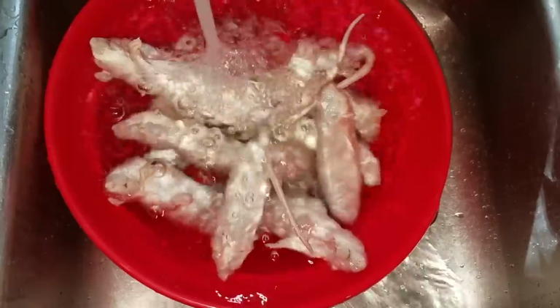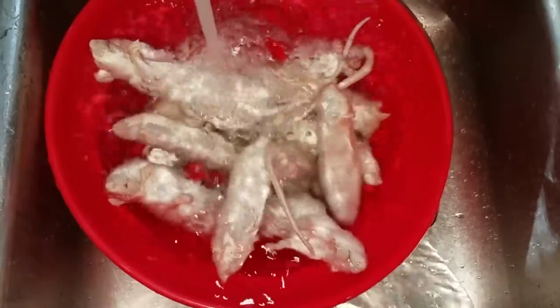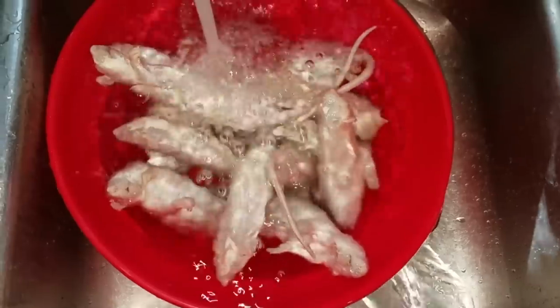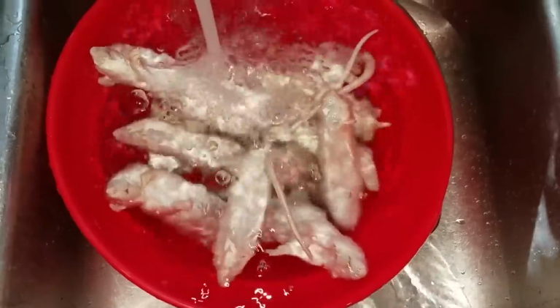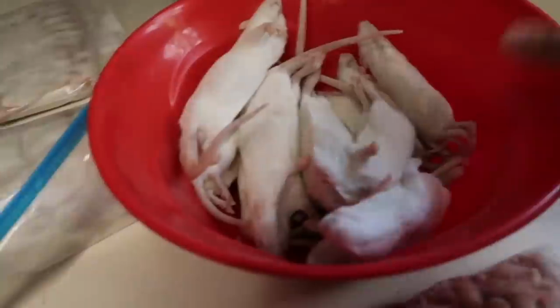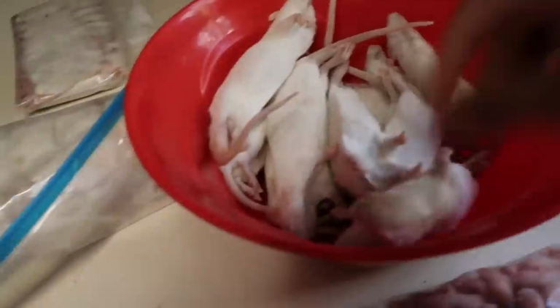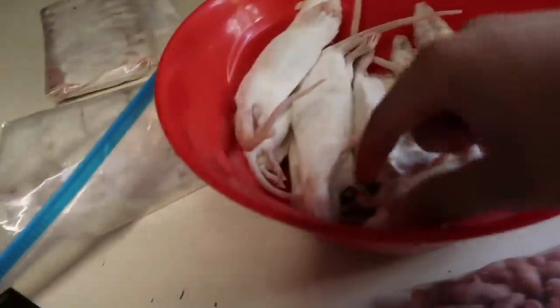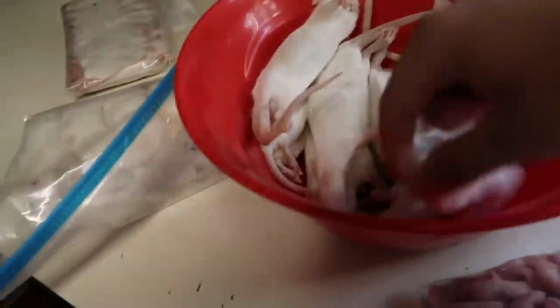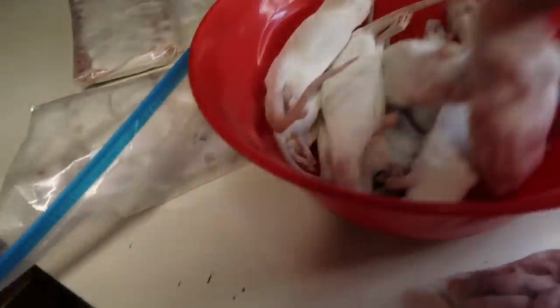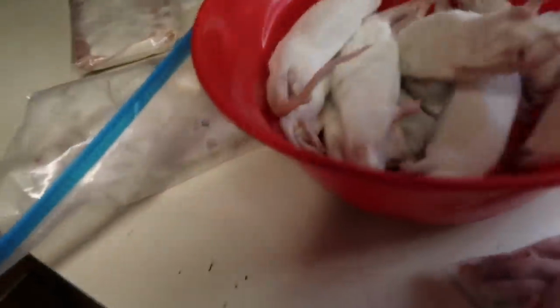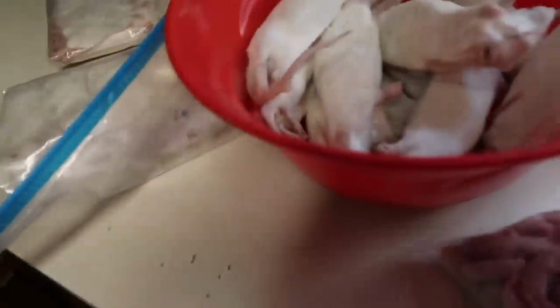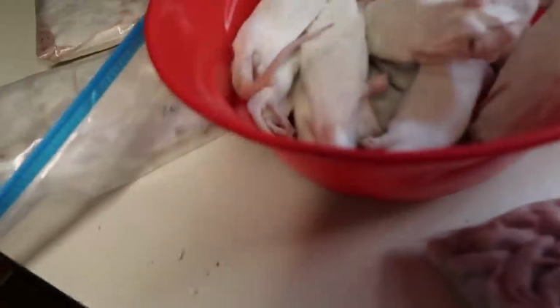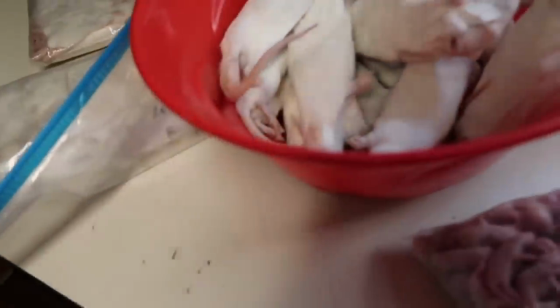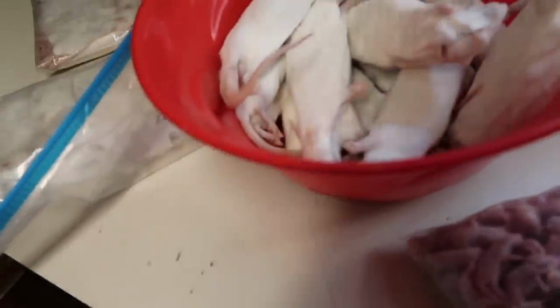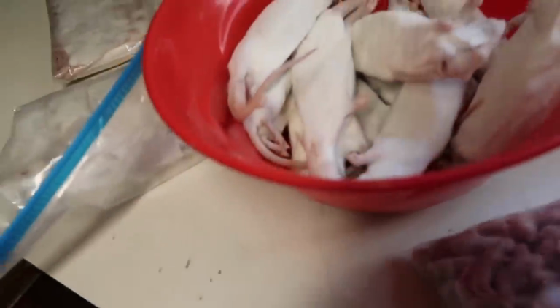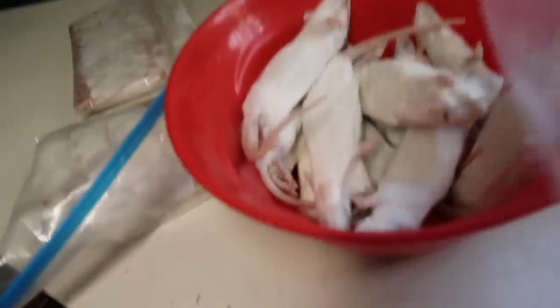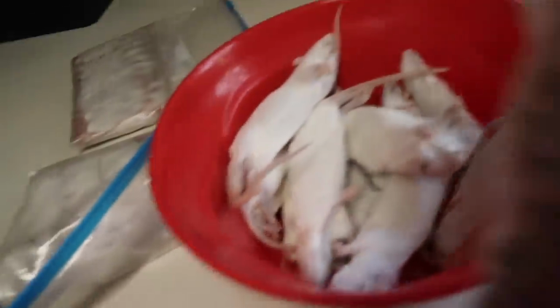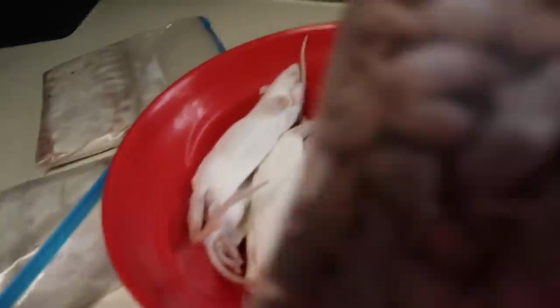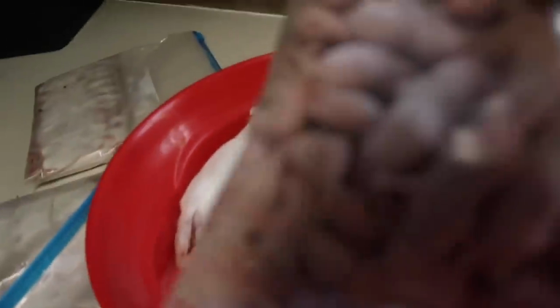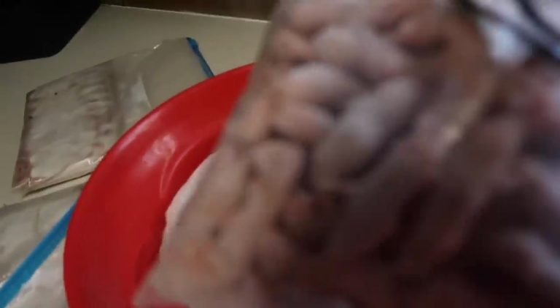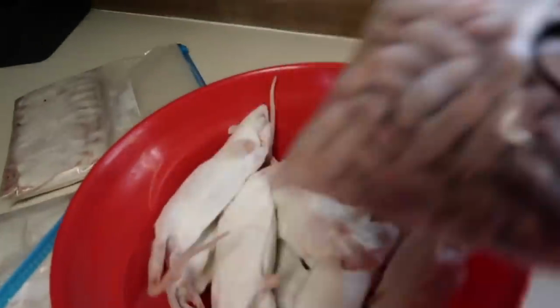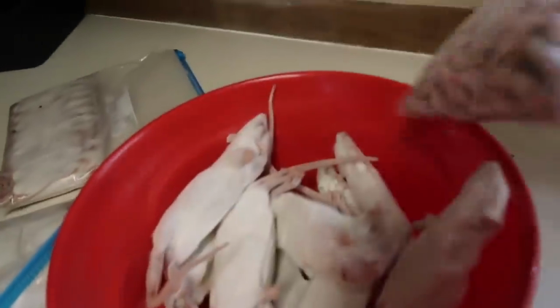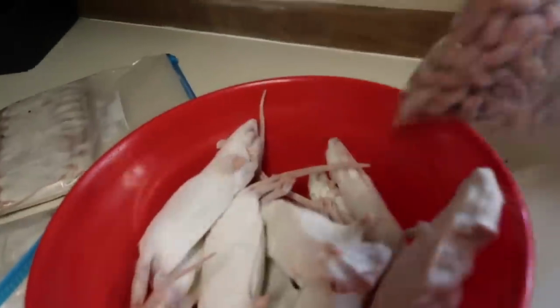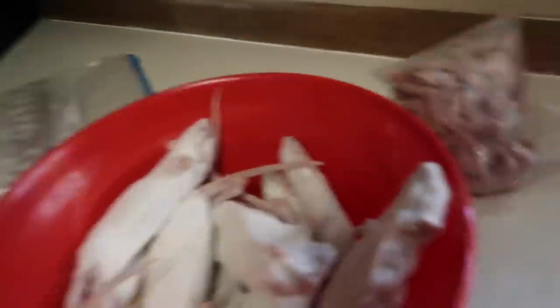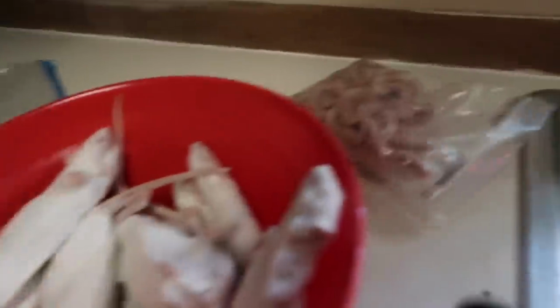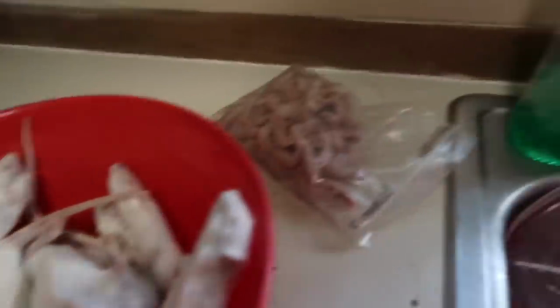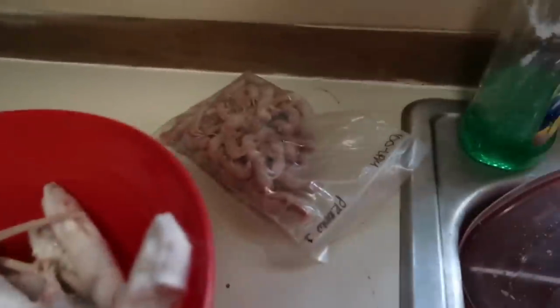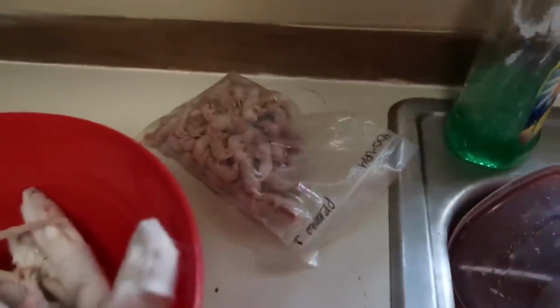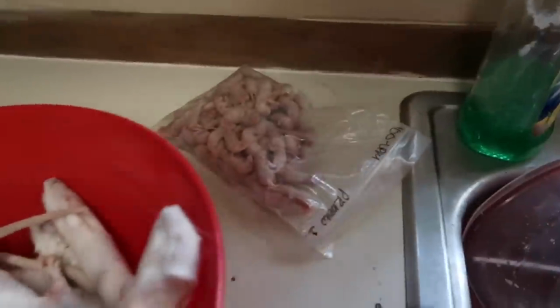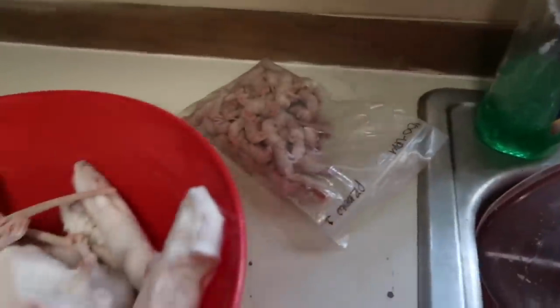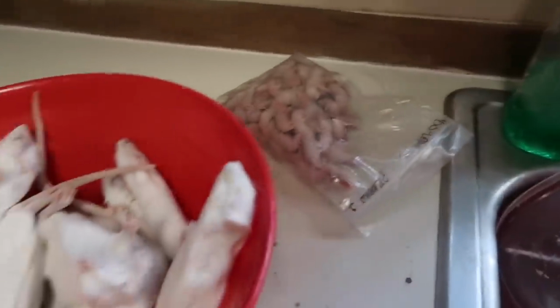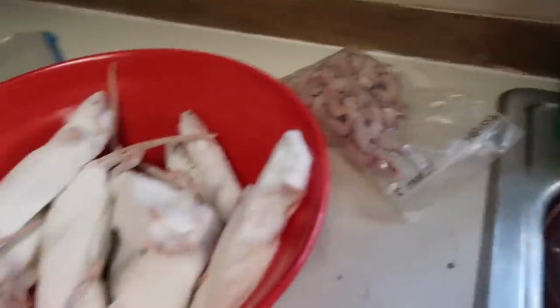Look at all these rats. There's so many rats. We have pups. We have absolutely everything.